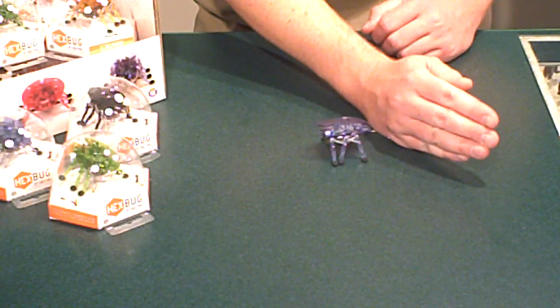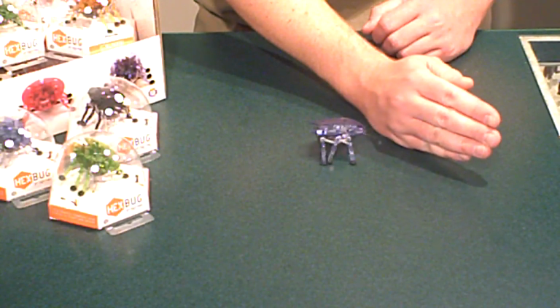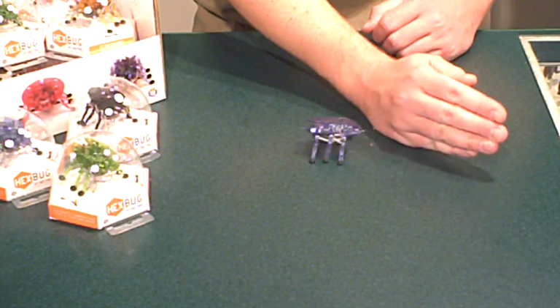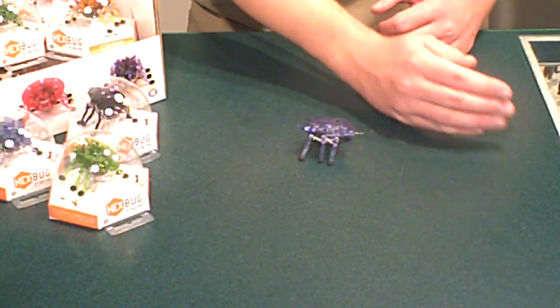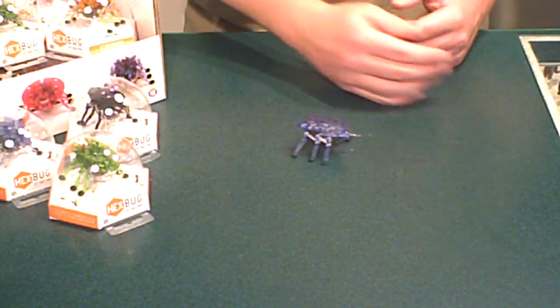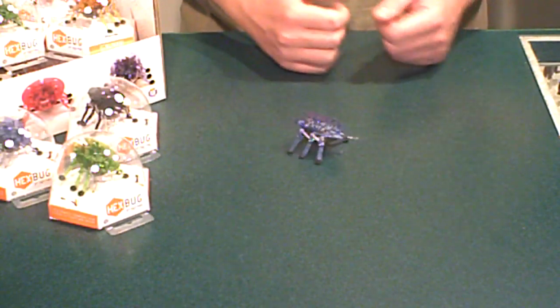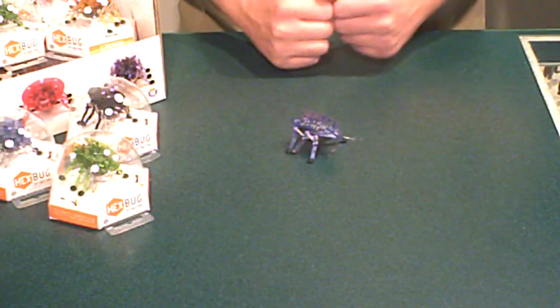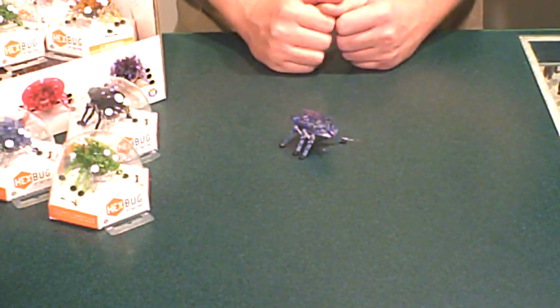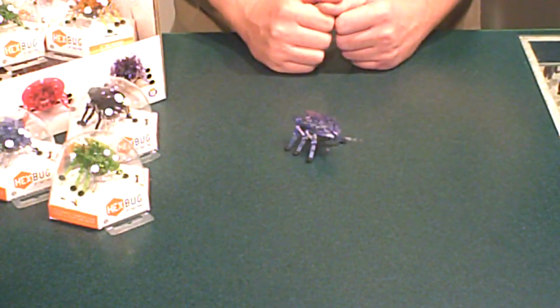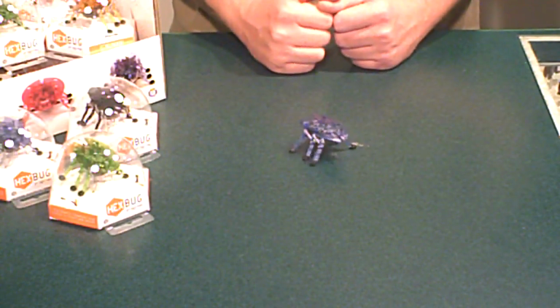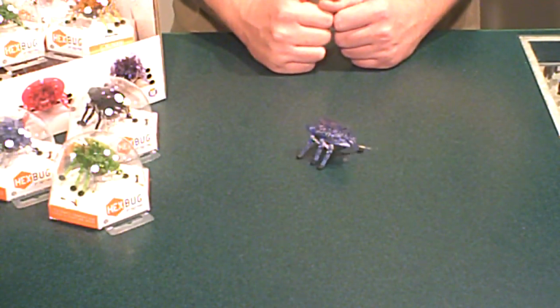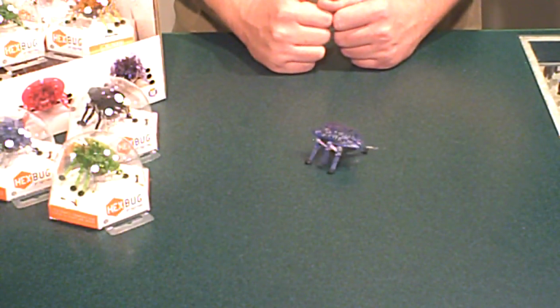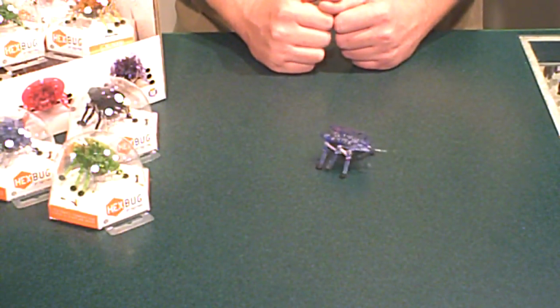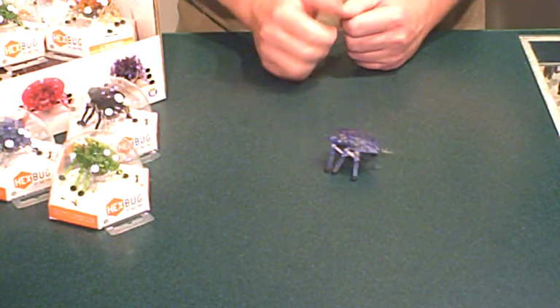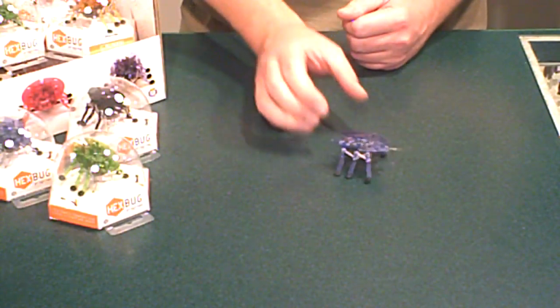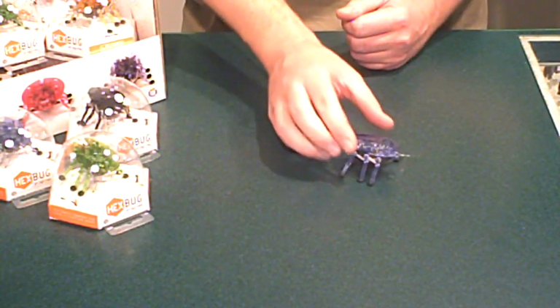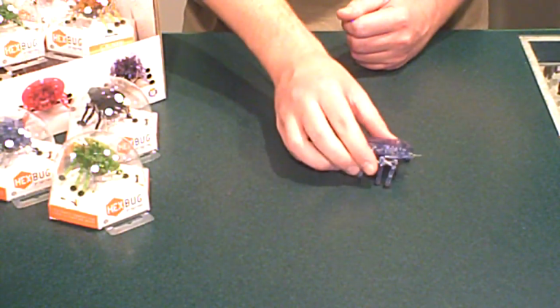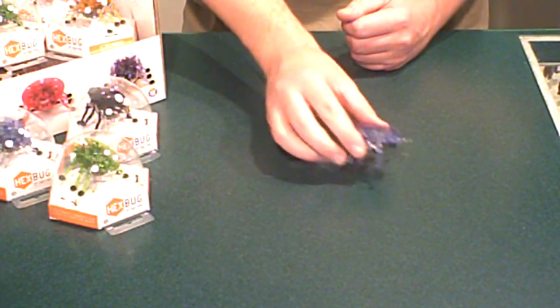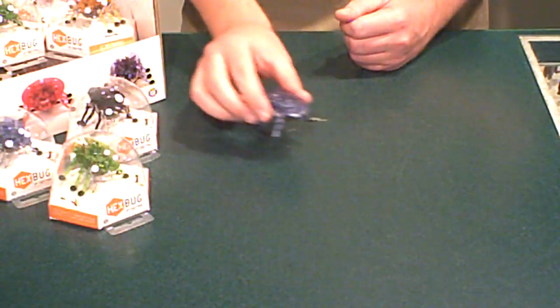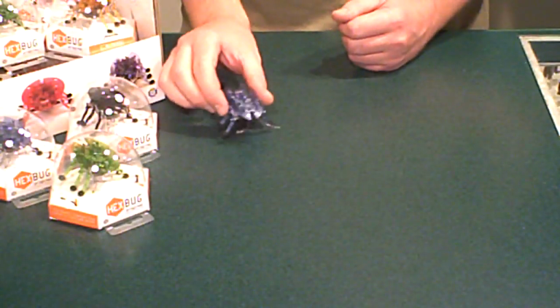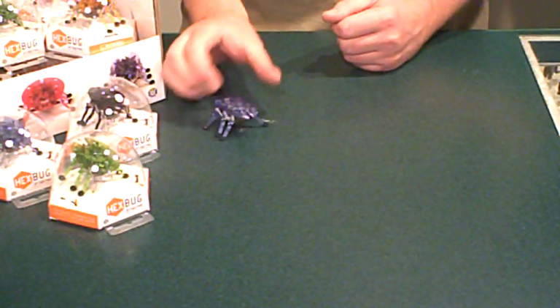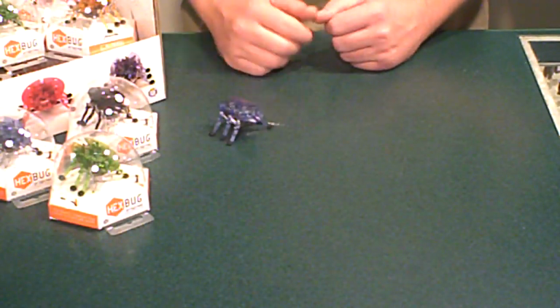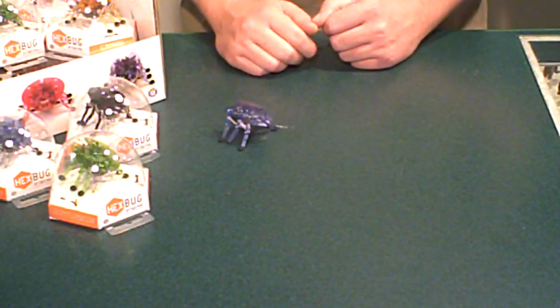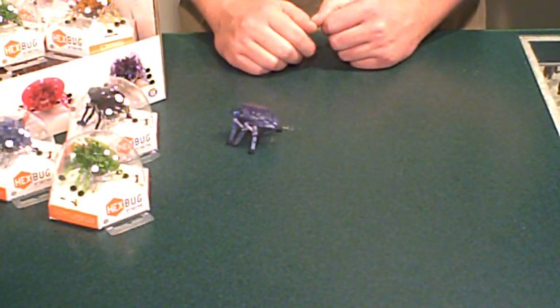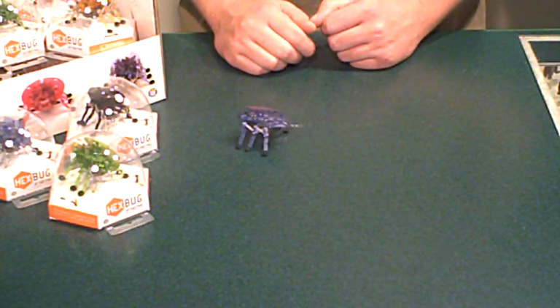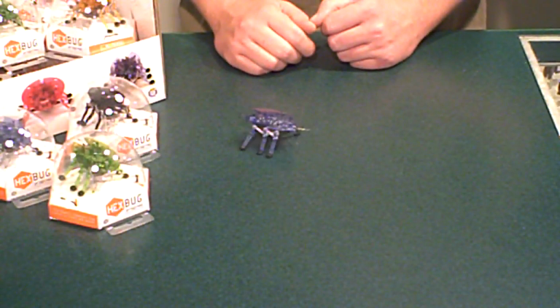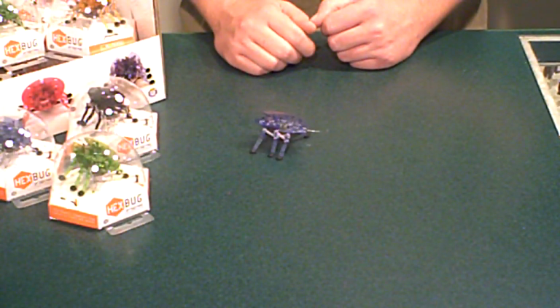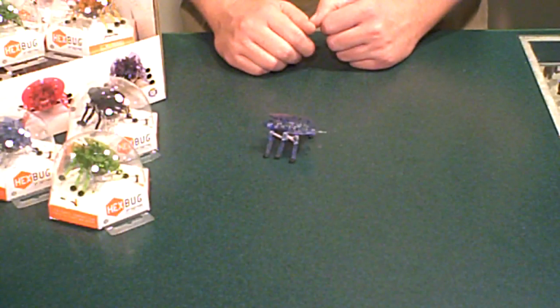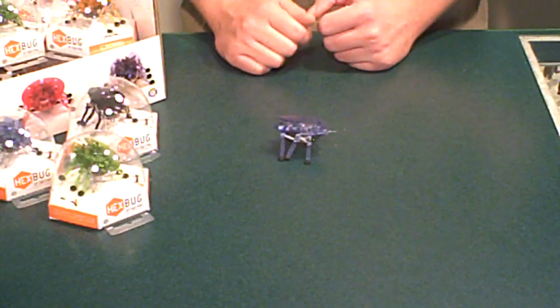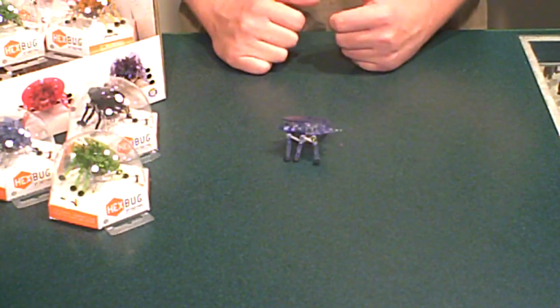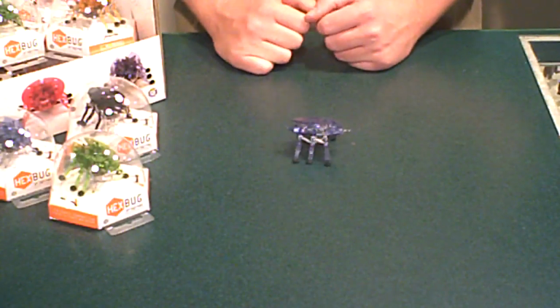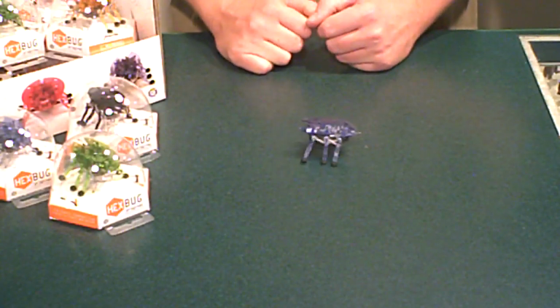It's a lot of fun to experiment with, set up mazes for, and make it walk out of different obstacles. That's the Hexbug original.